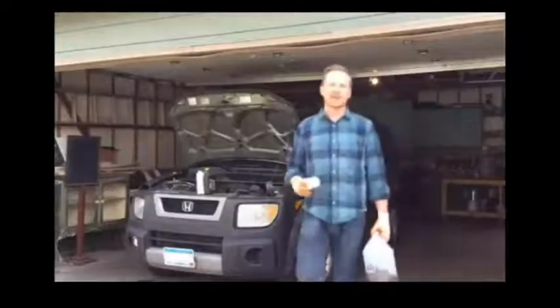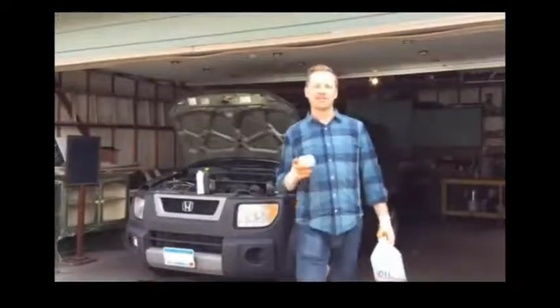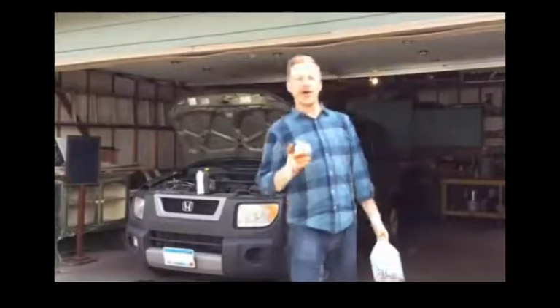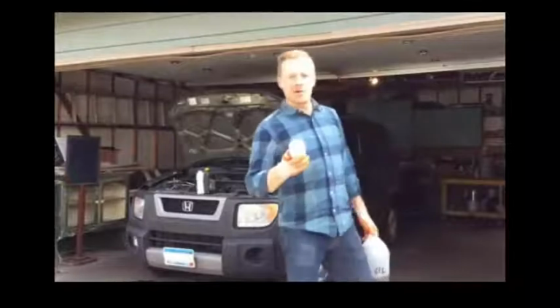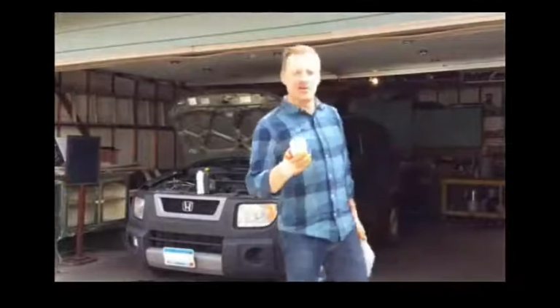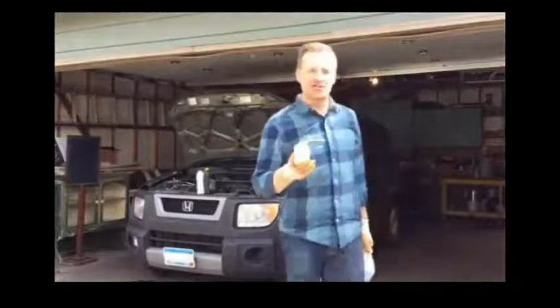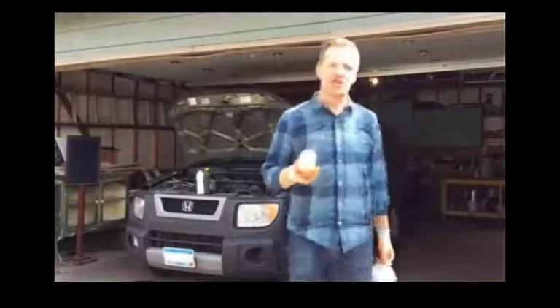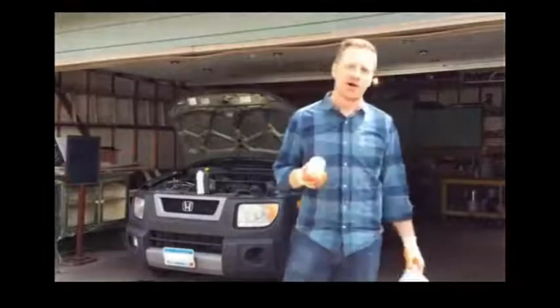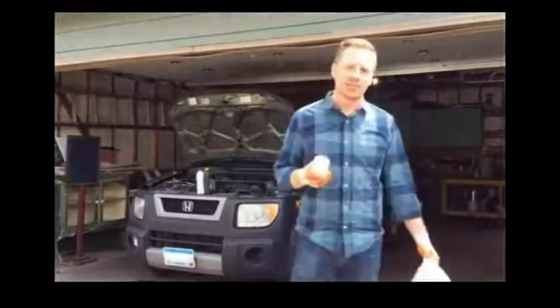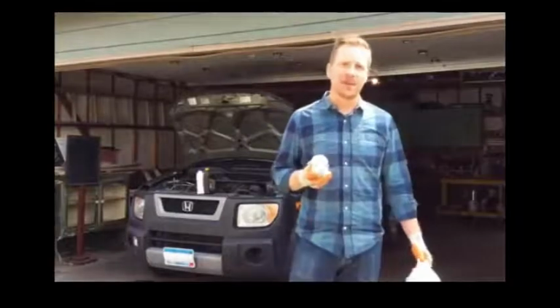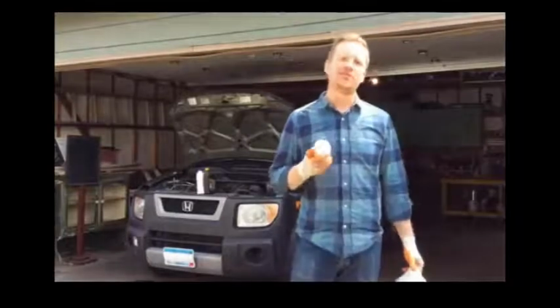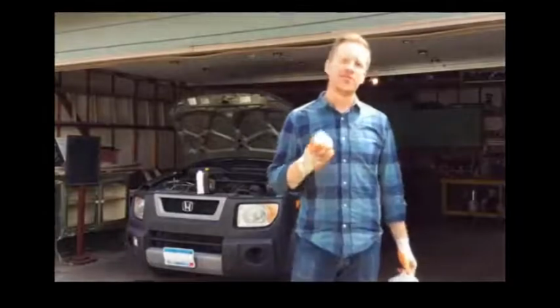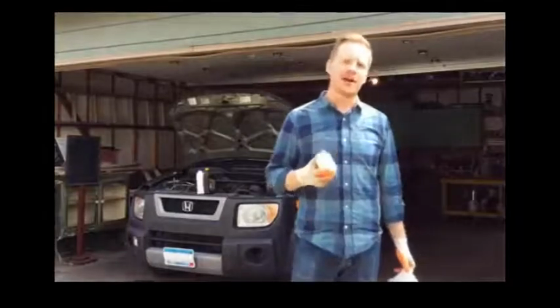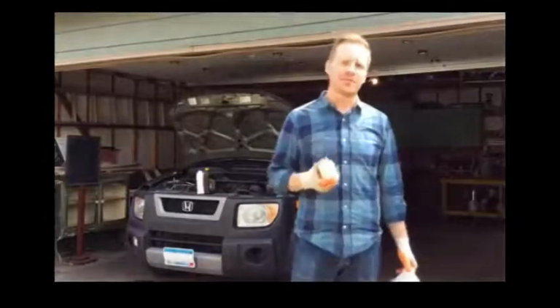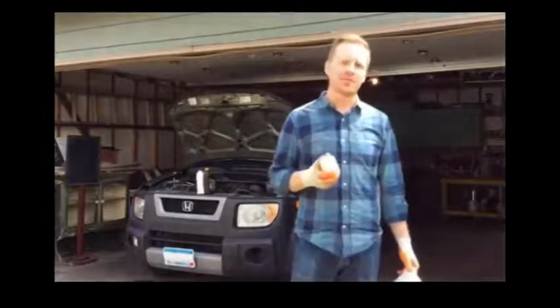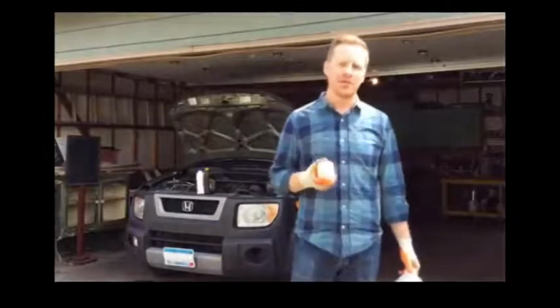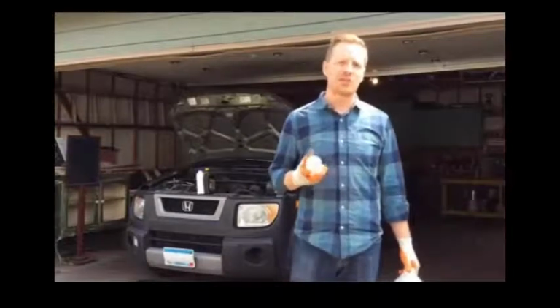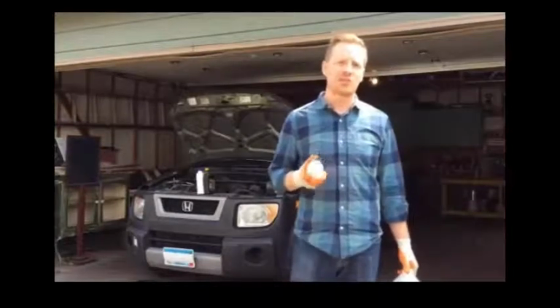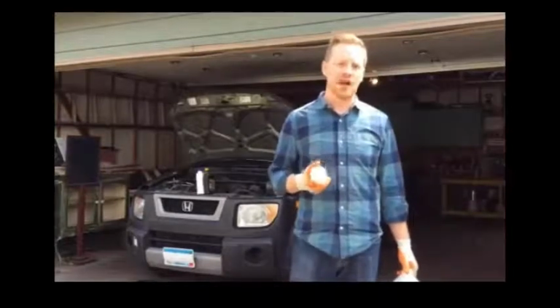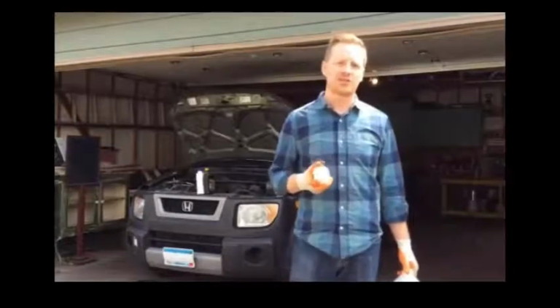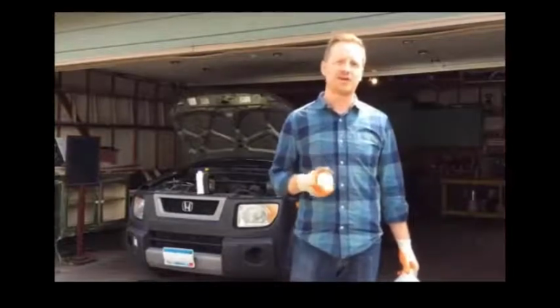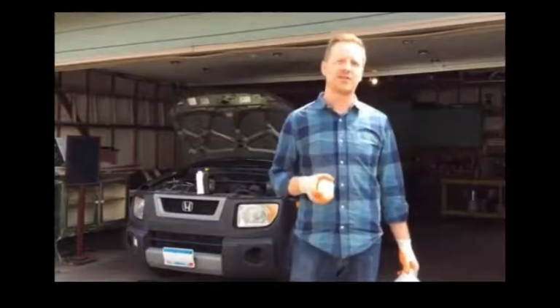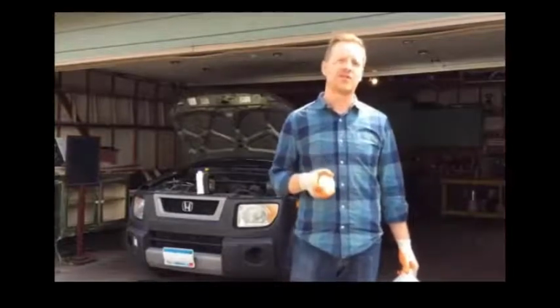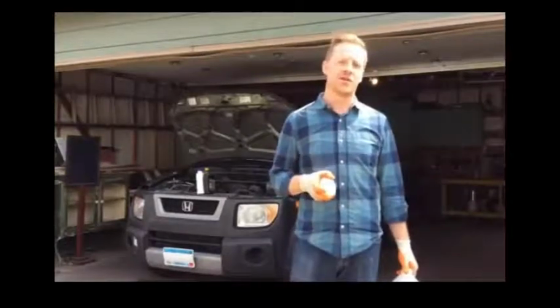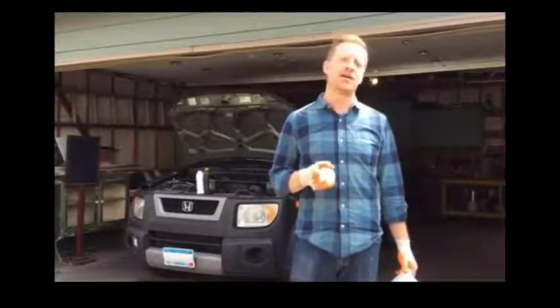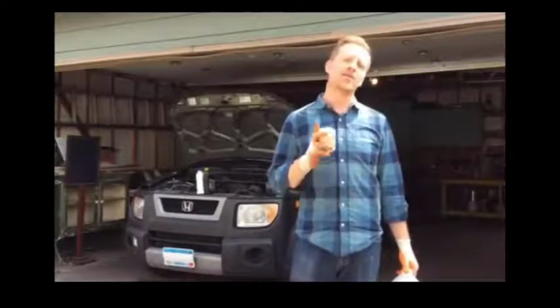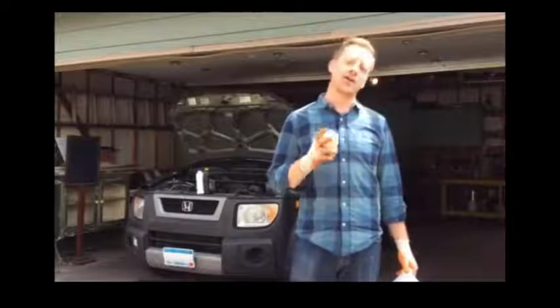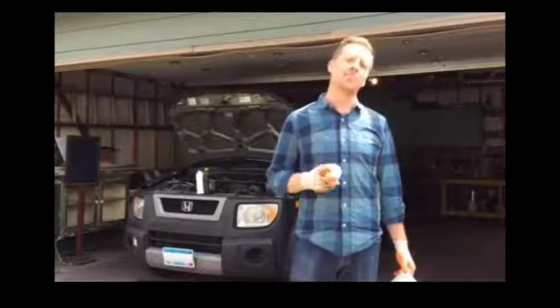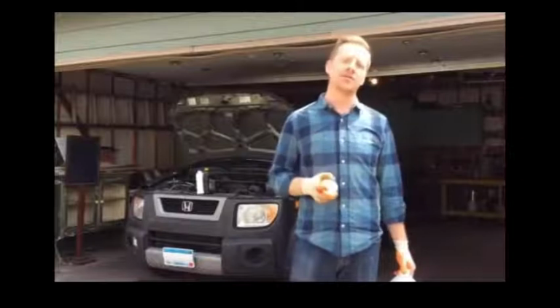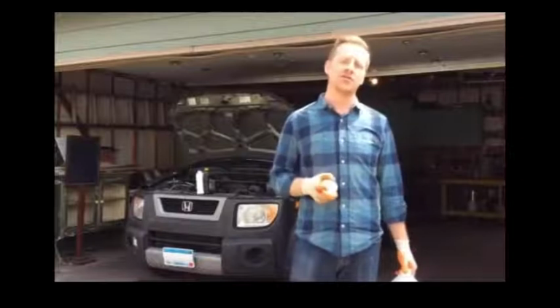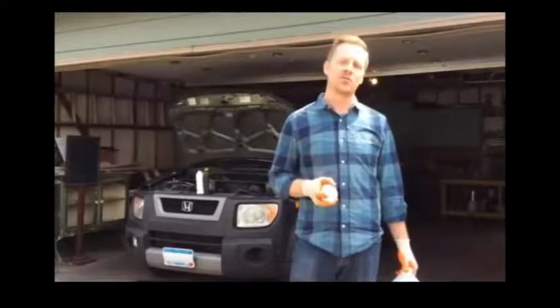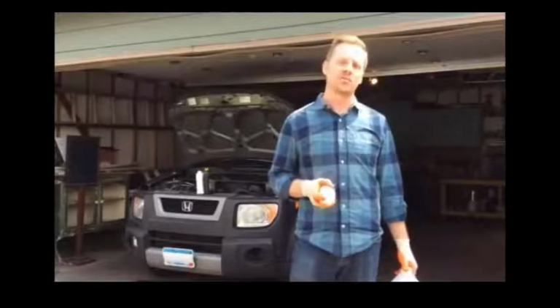Let's talk about changing your oil. If you're the type of person who likes to do a project like this on your own, there are a couple things you should remember.